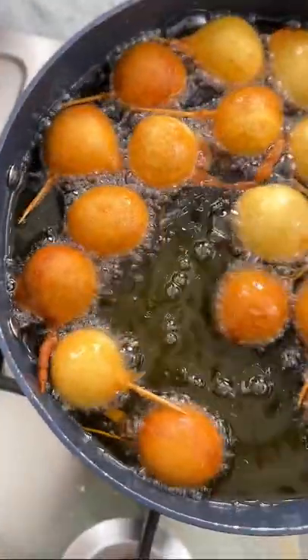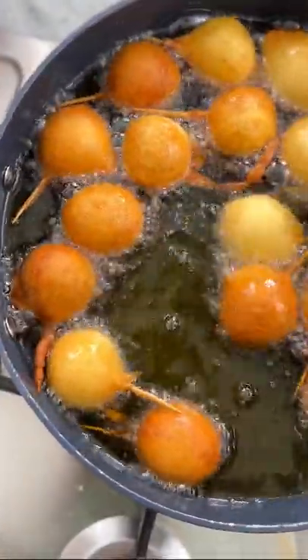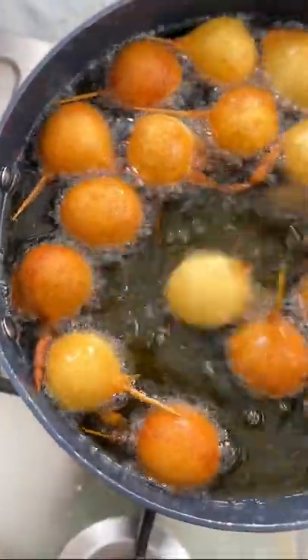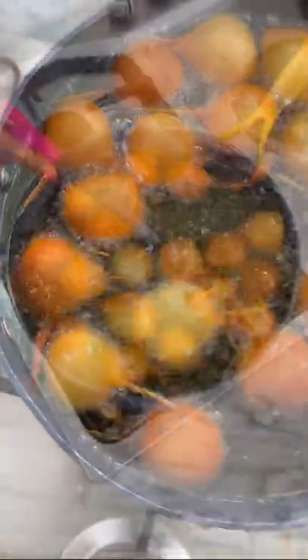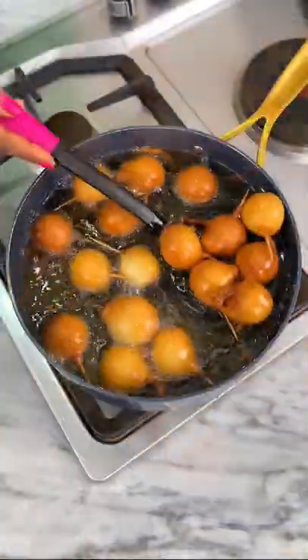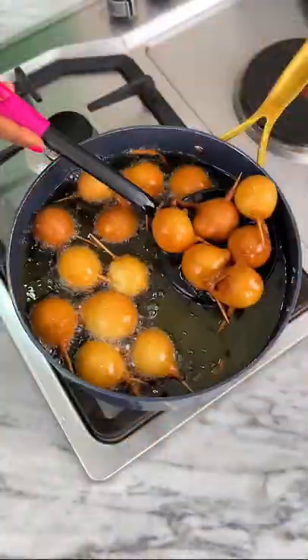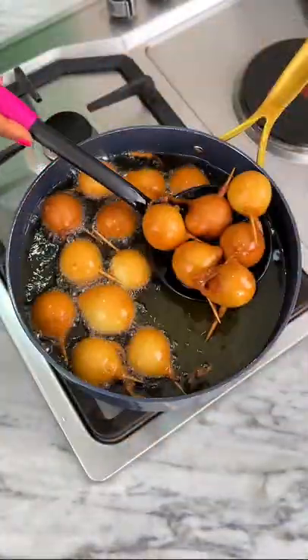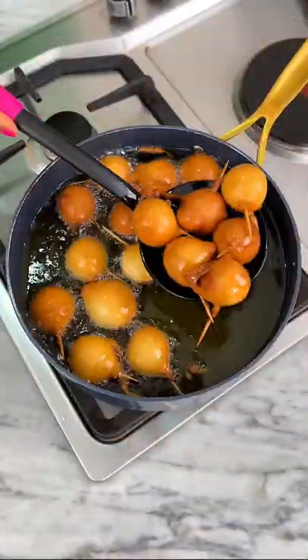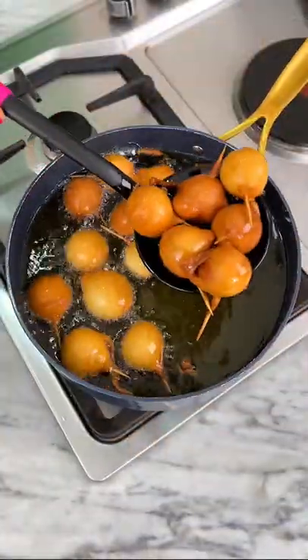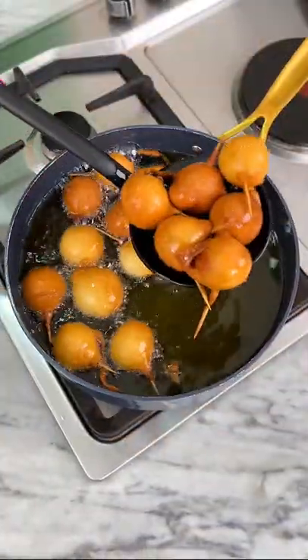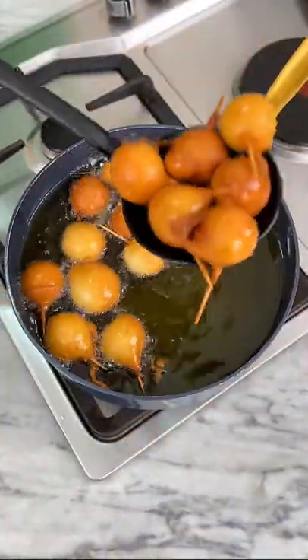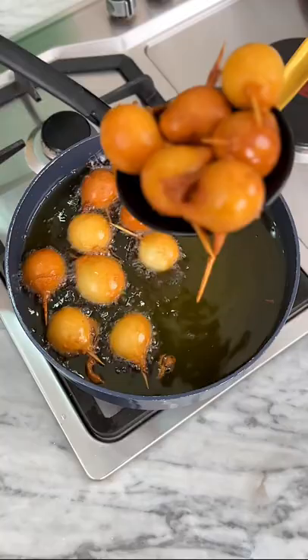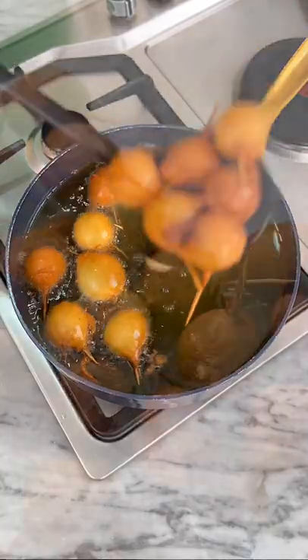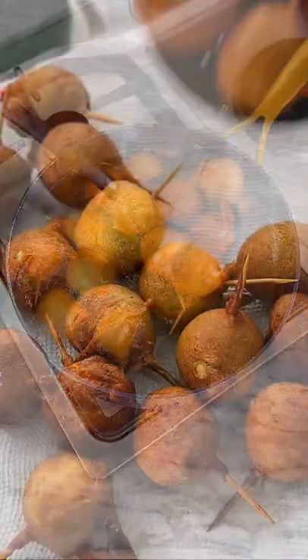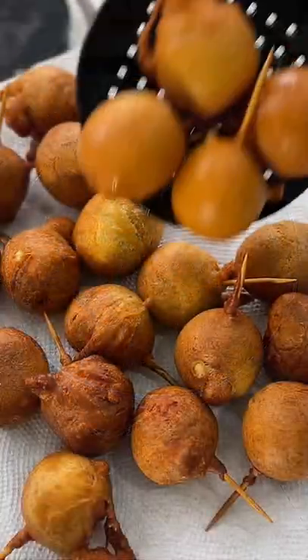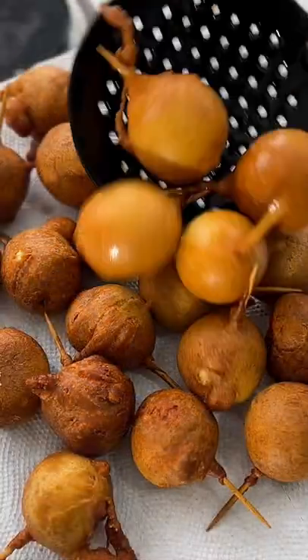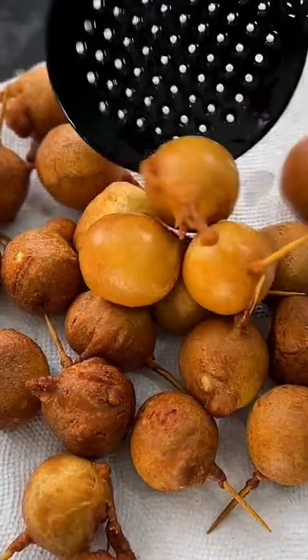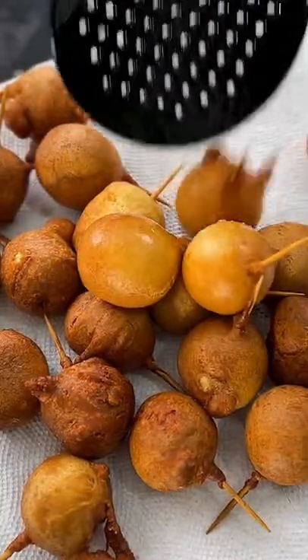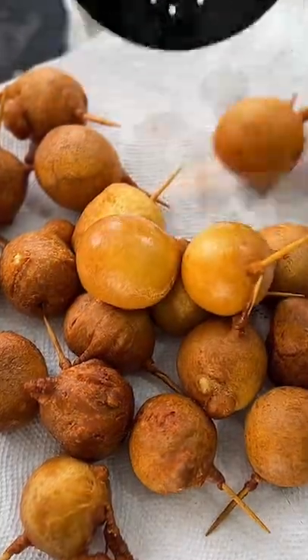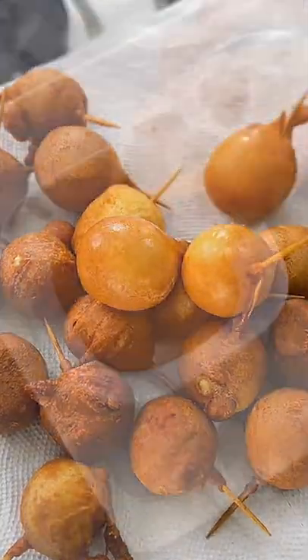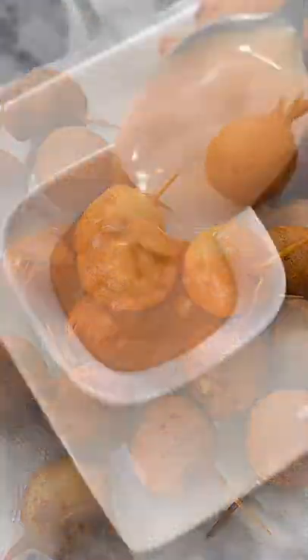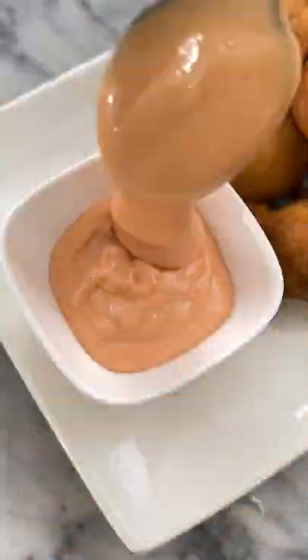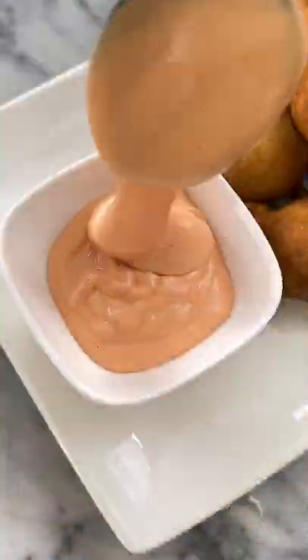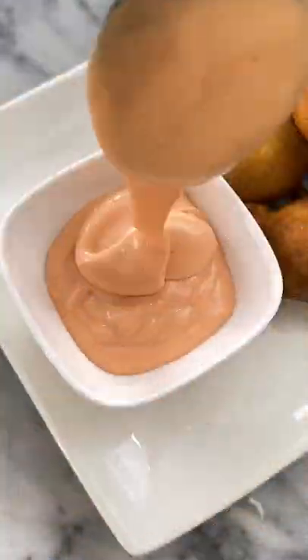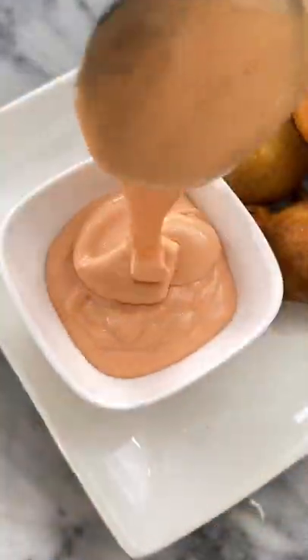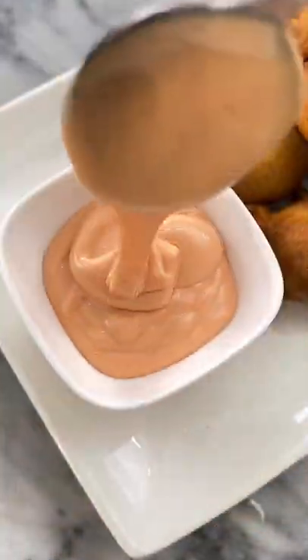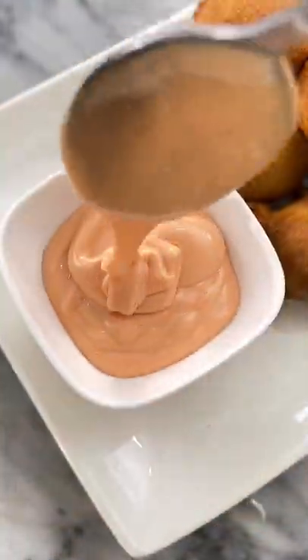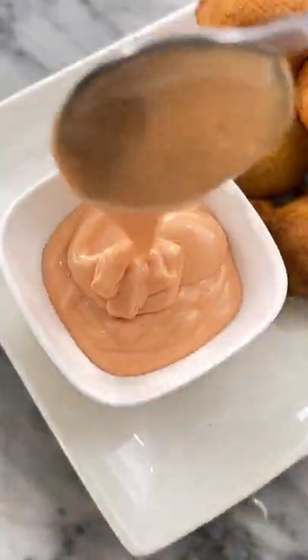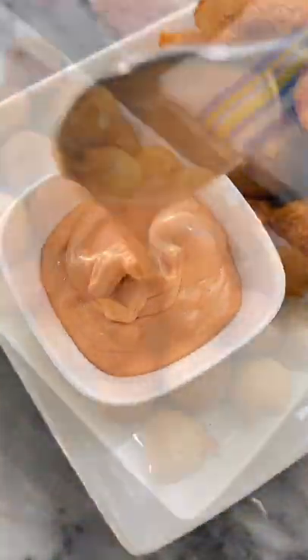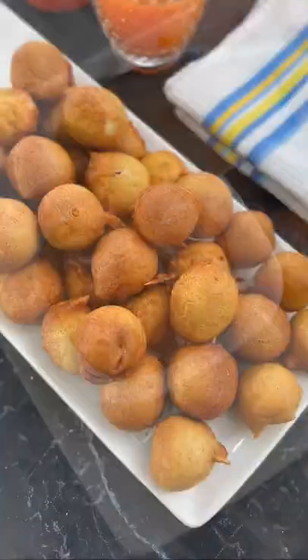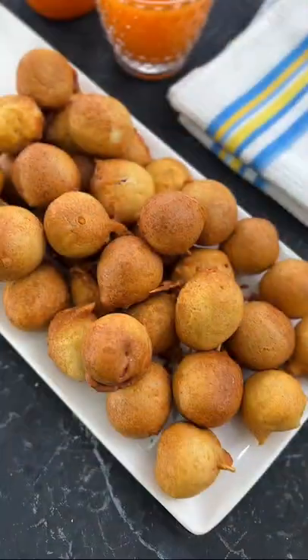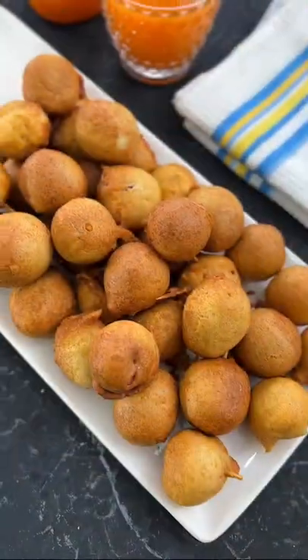Now take this out of the pan, serve on a platter along with any sauce of your choice, and enjoy. Everyone loves this.